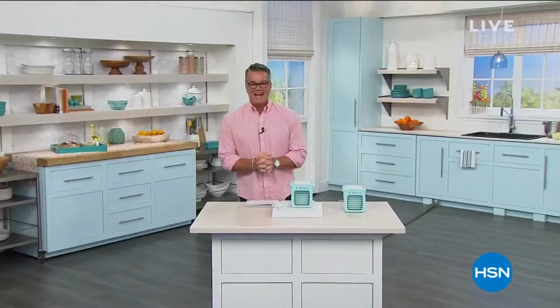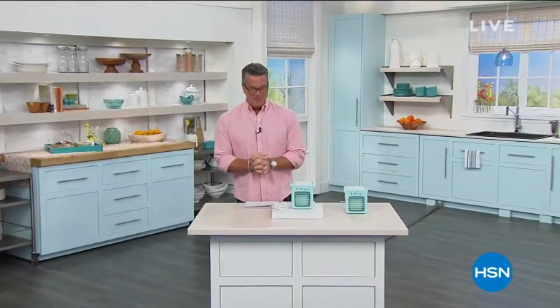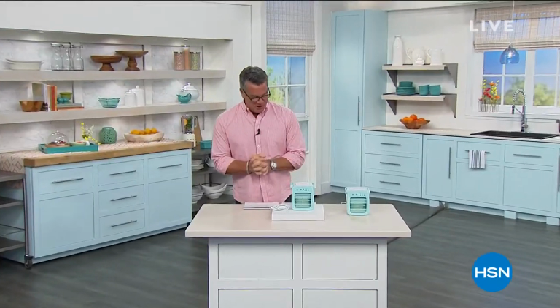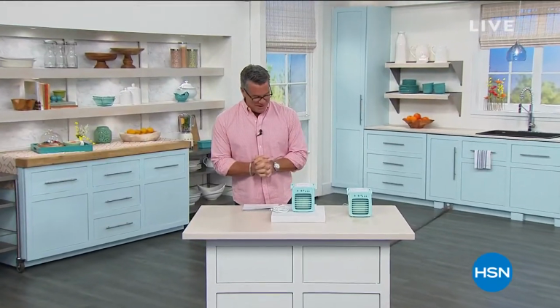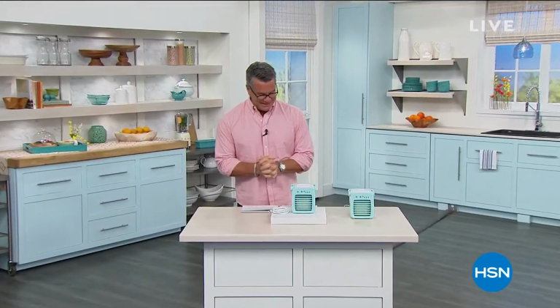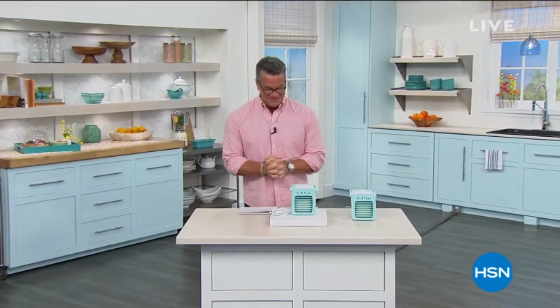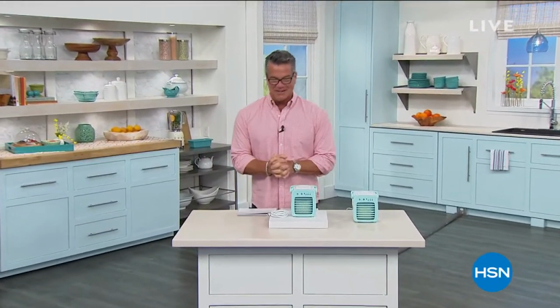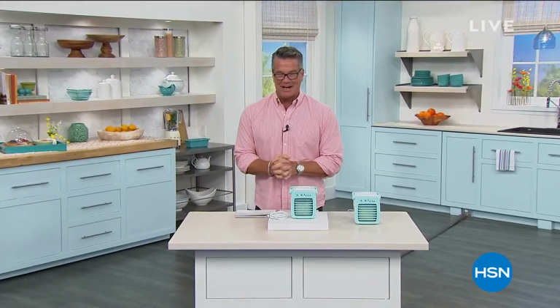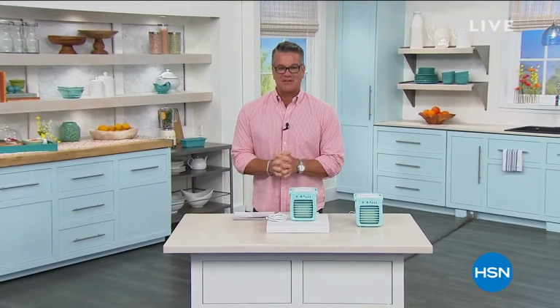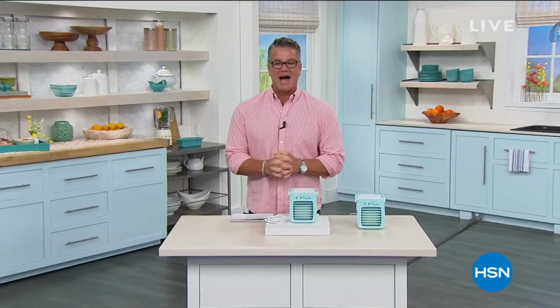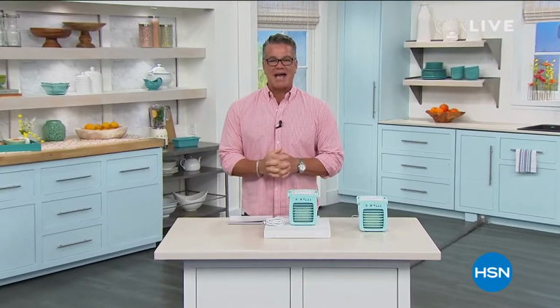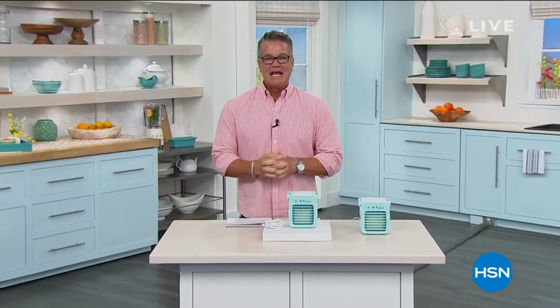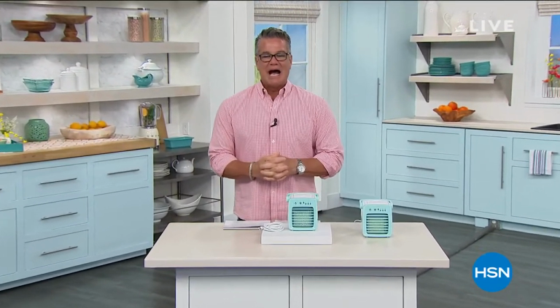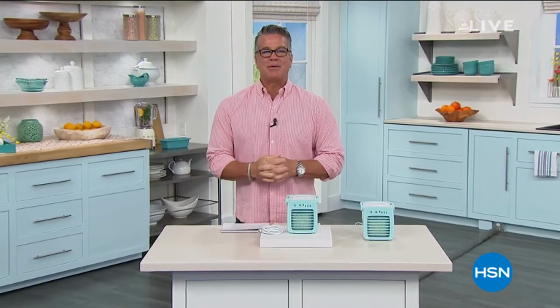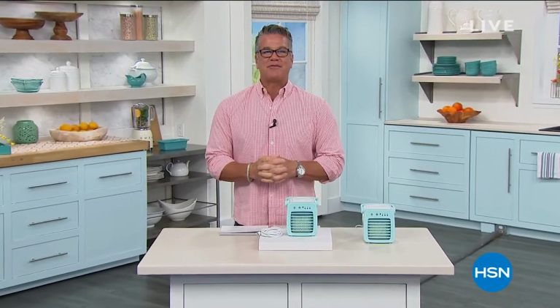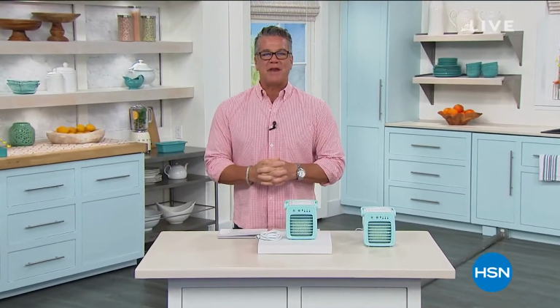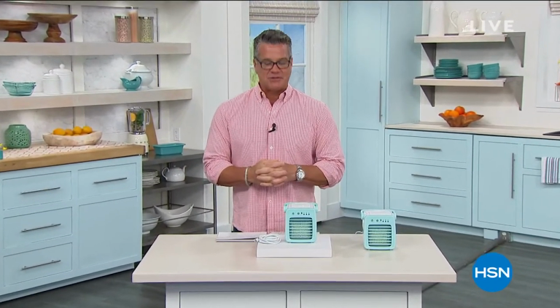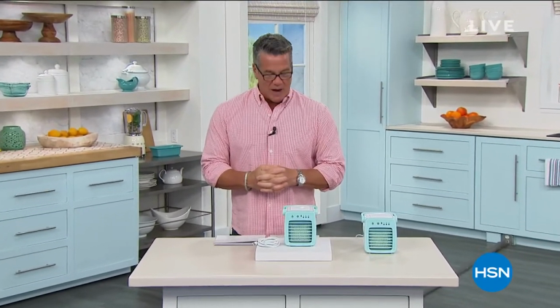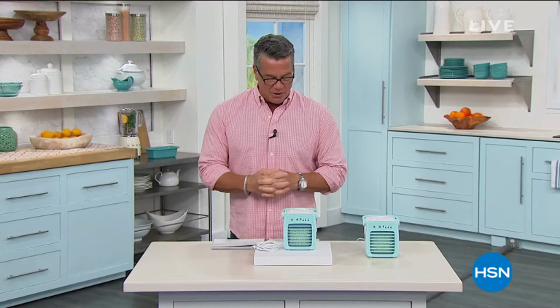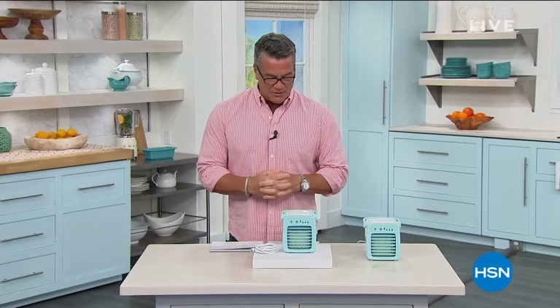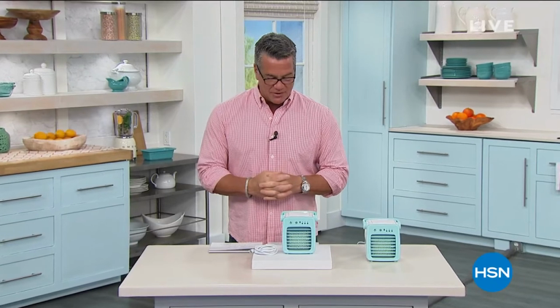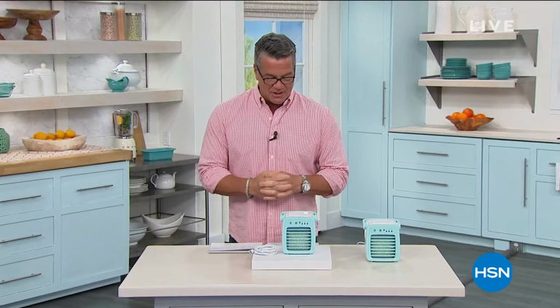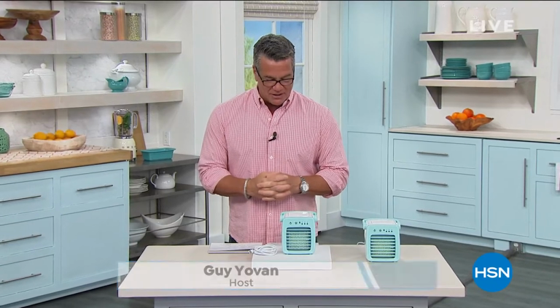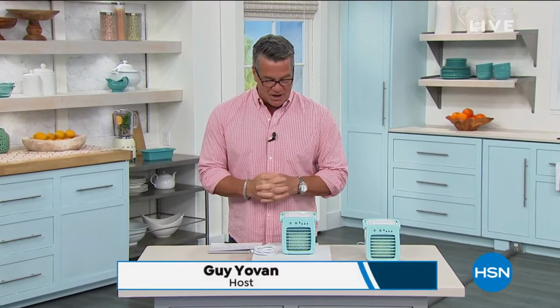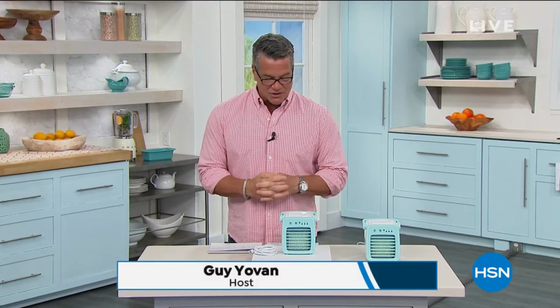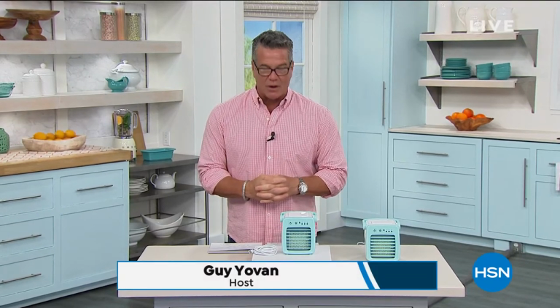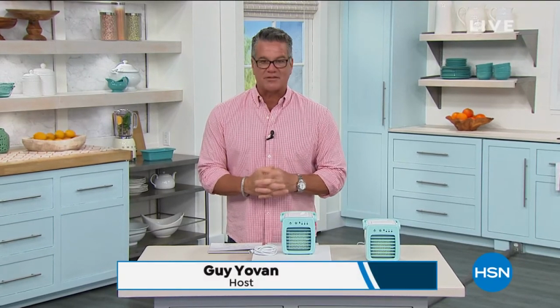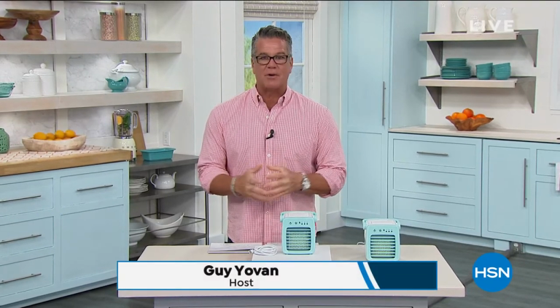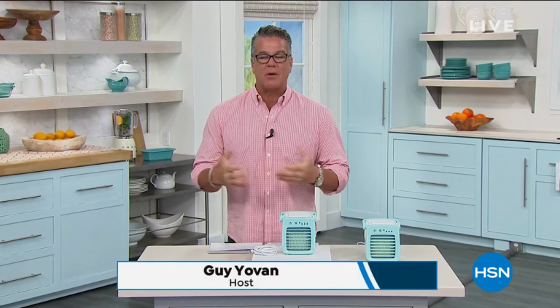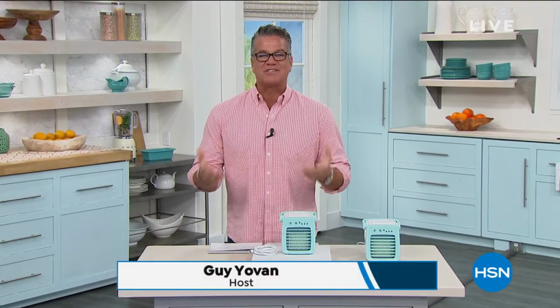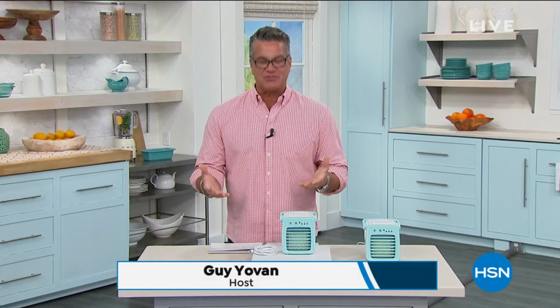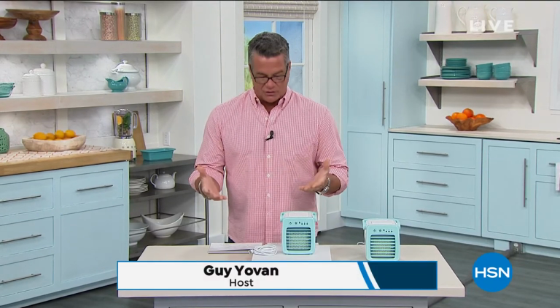Hey everybody, welcome back into A to Send. My name is Guy. I'll be with you for the next two hours. This is our show of summer home essentials.